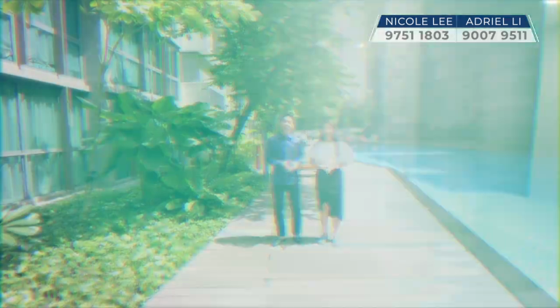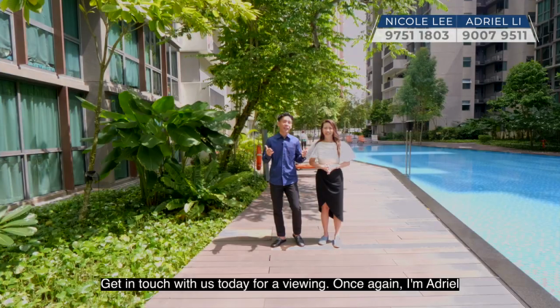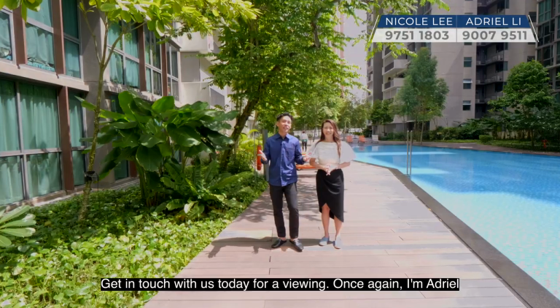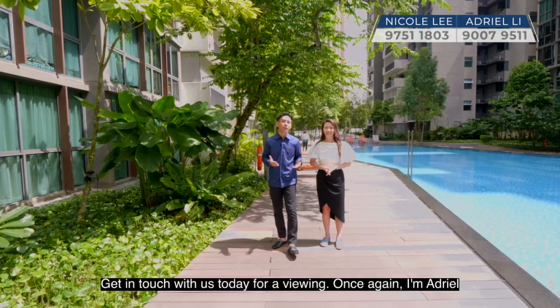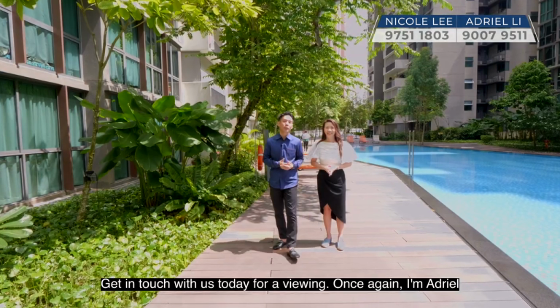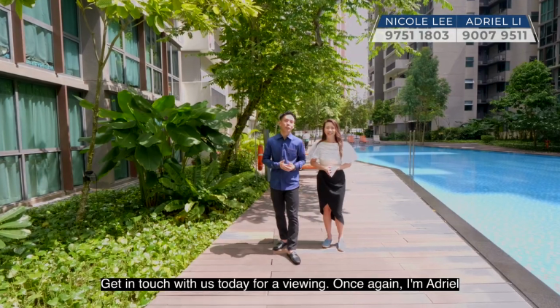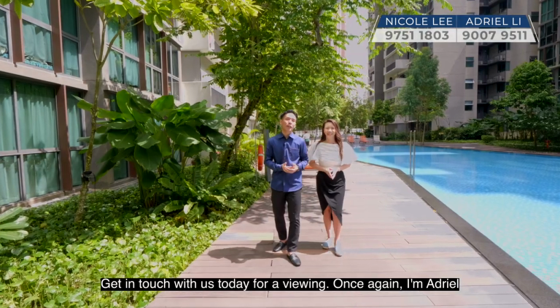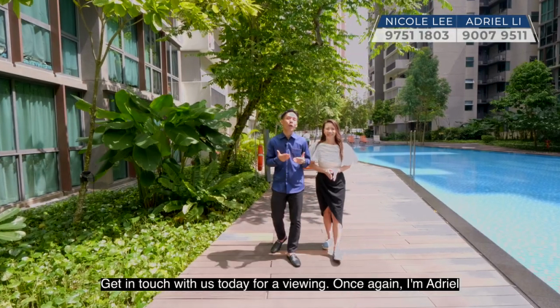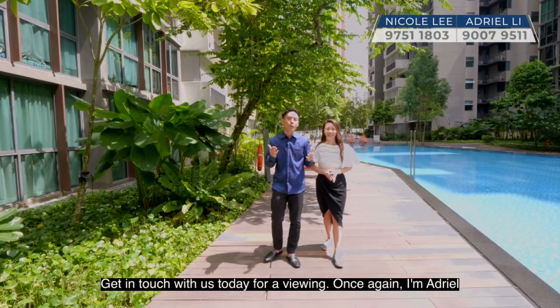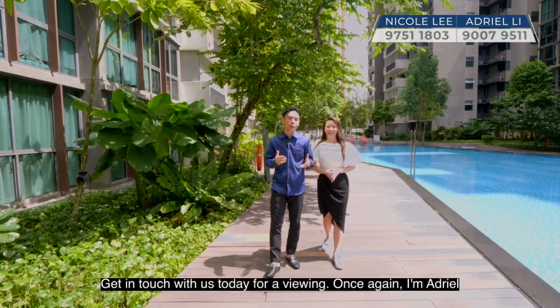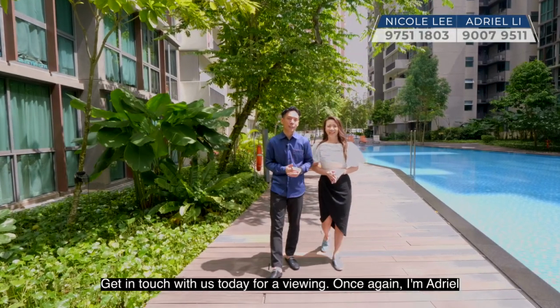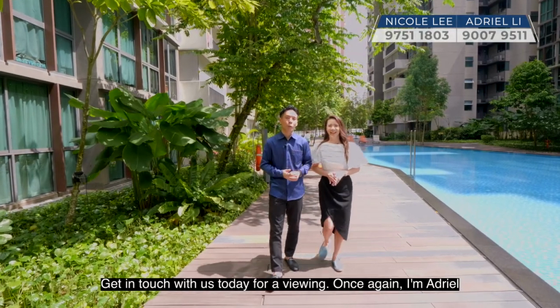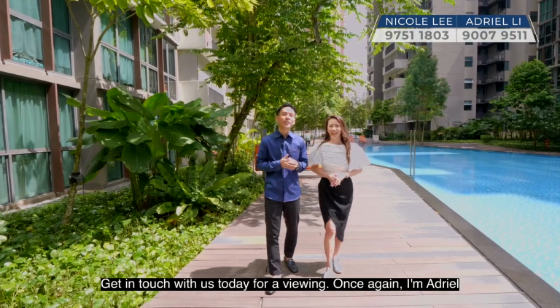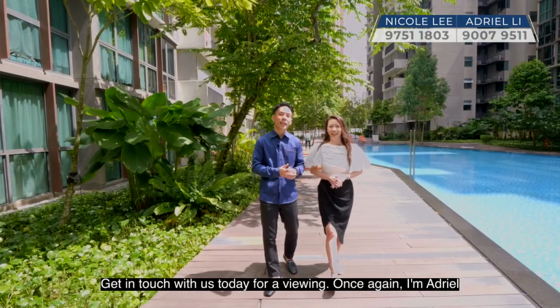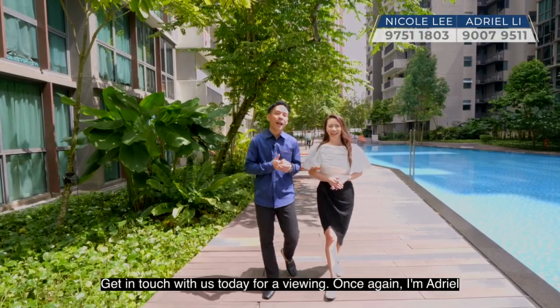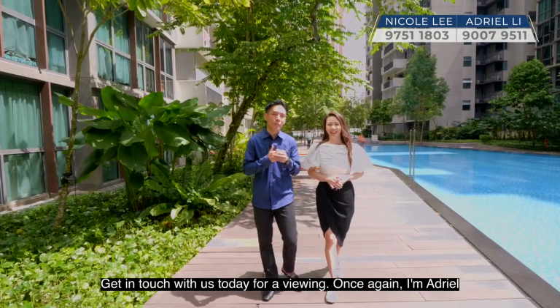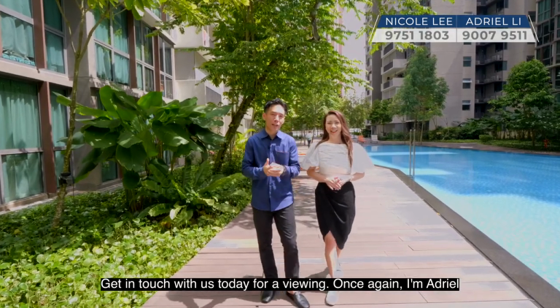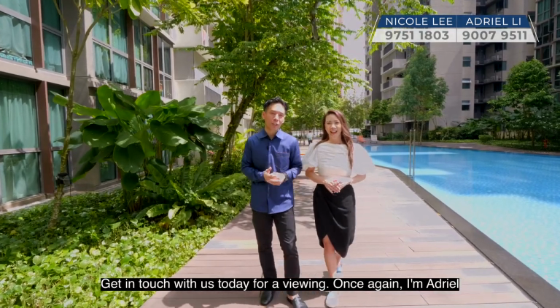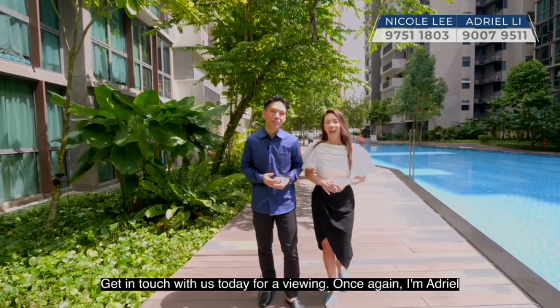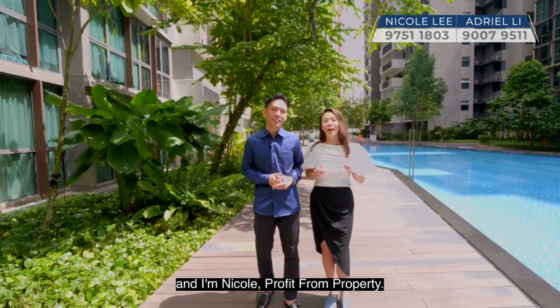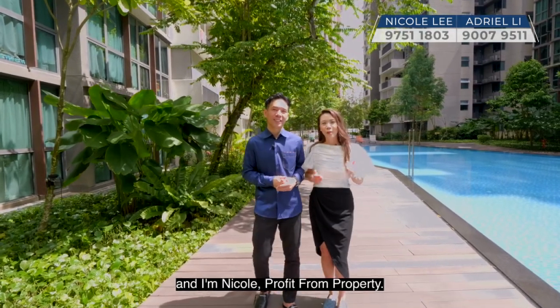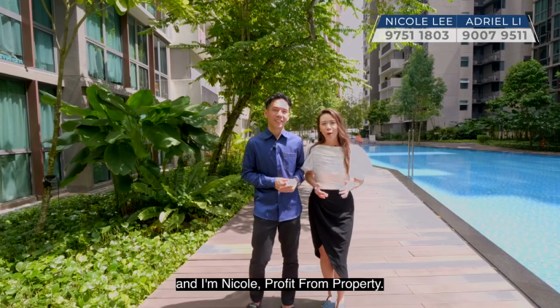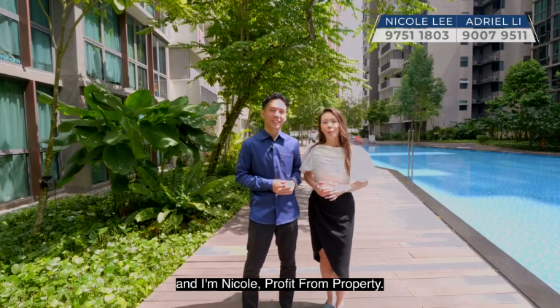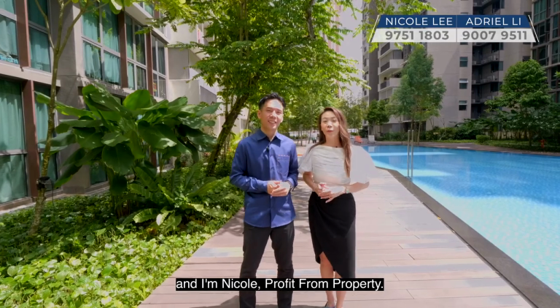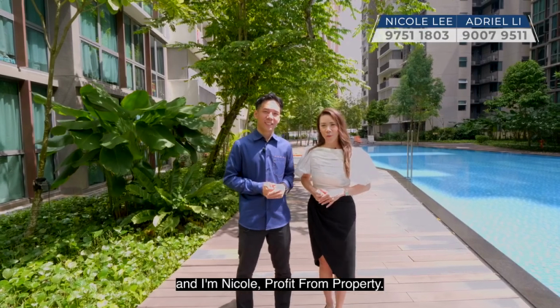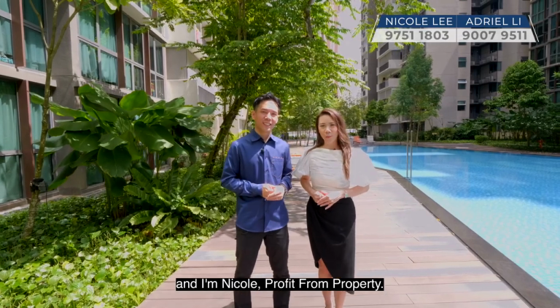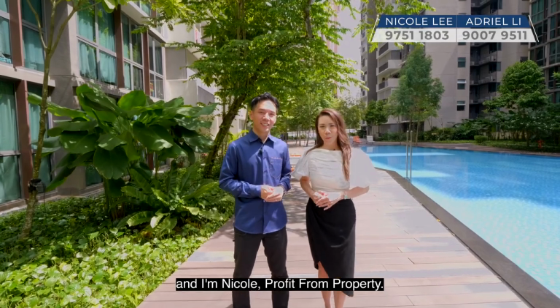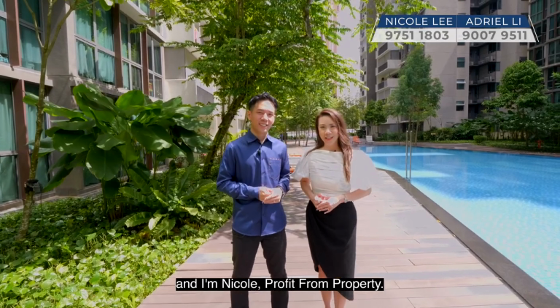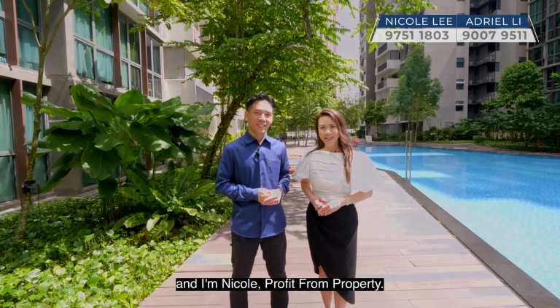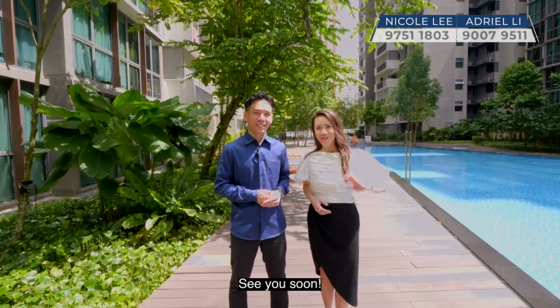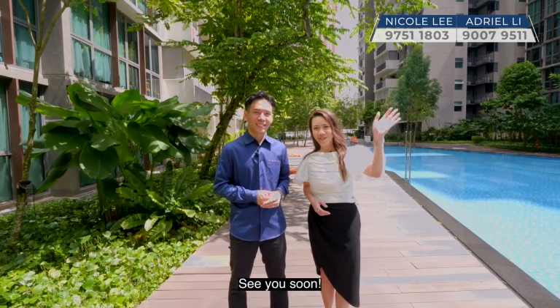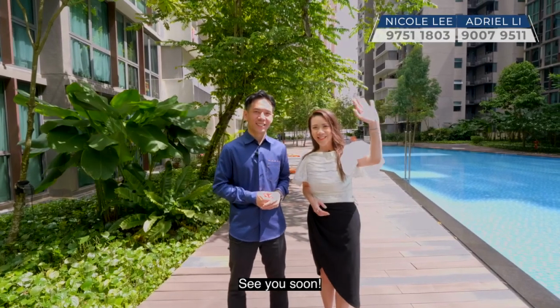Get in touch with us today for a viewing. Once again, I'm Adriel, and I'm Nicole — Profit From Property. See you soon!